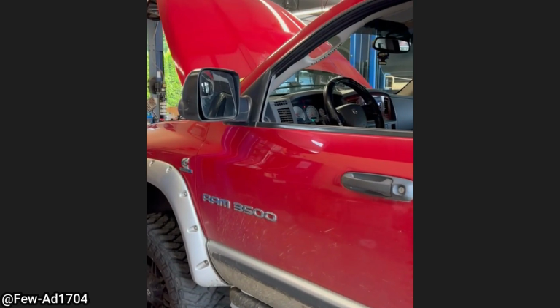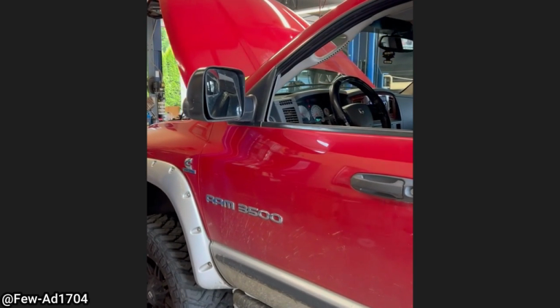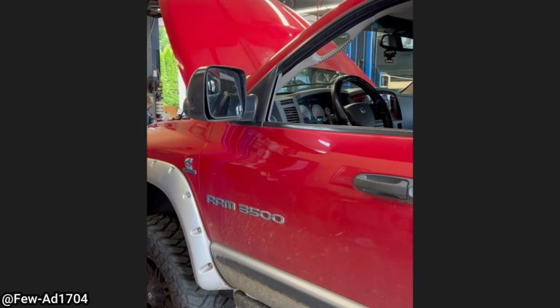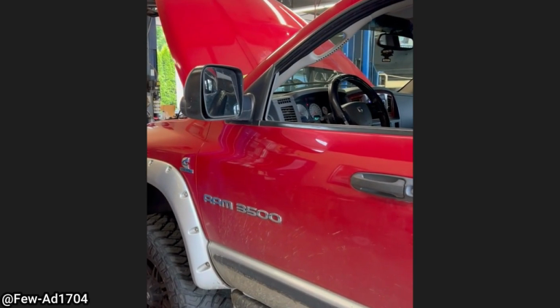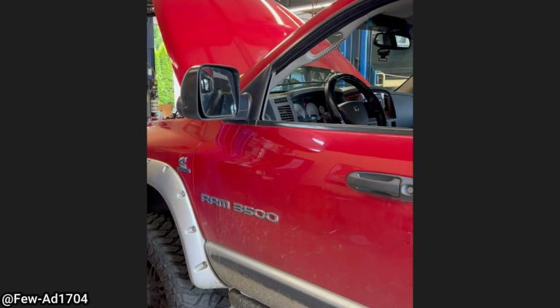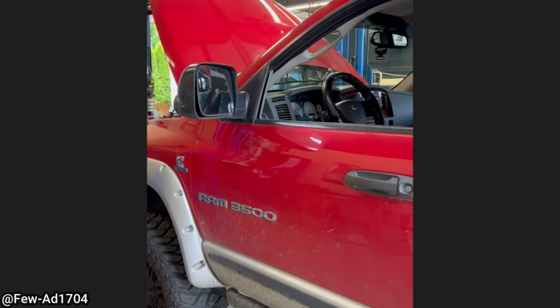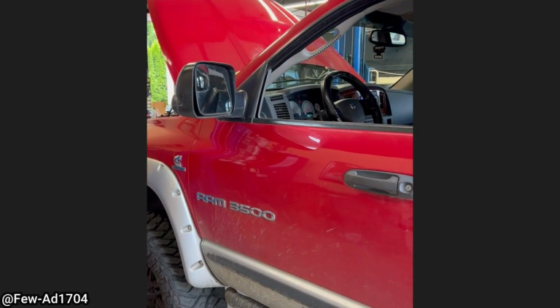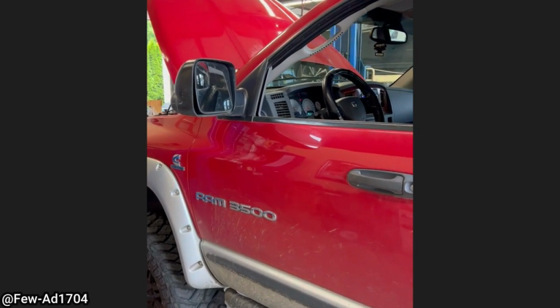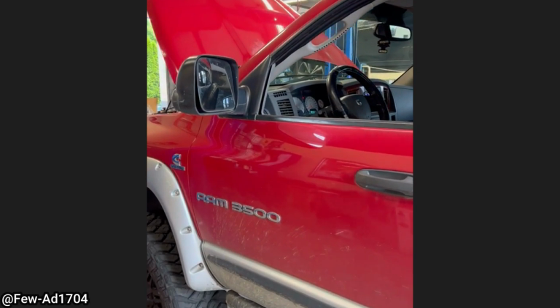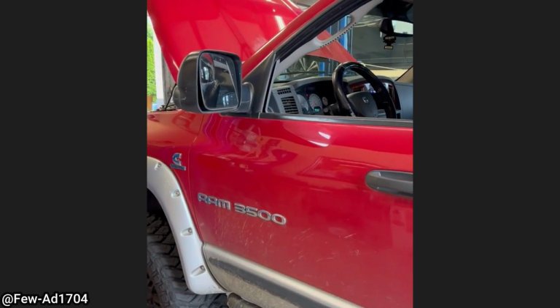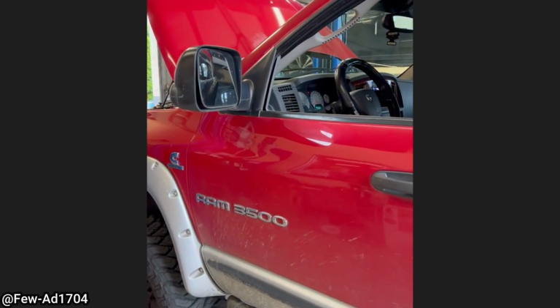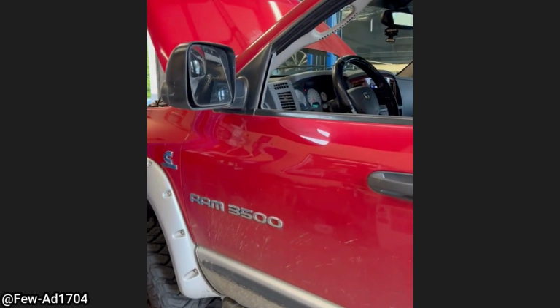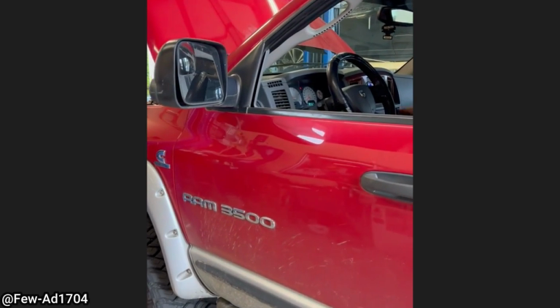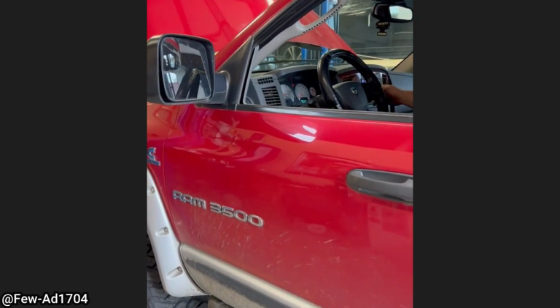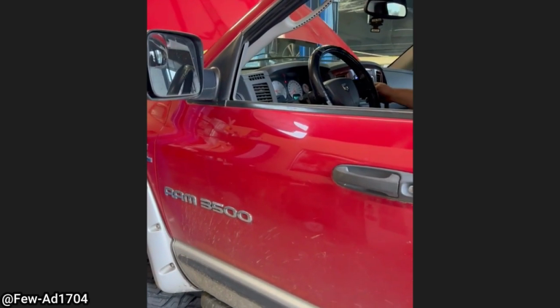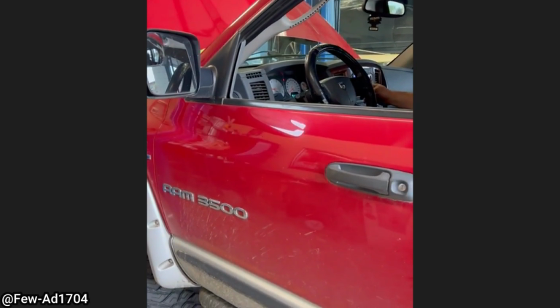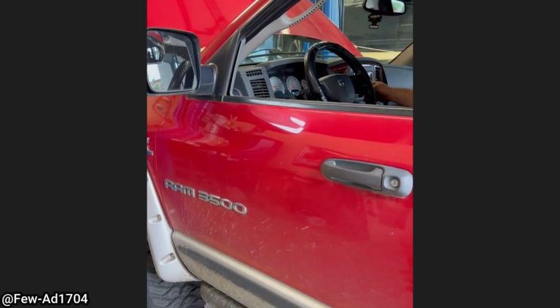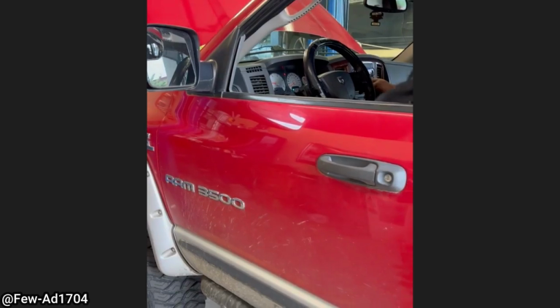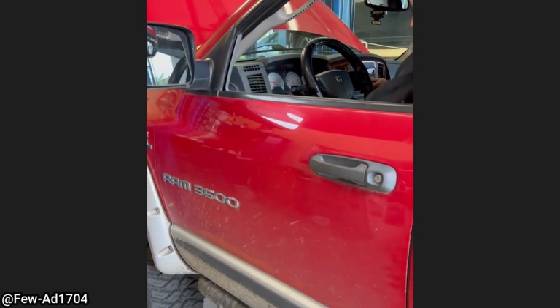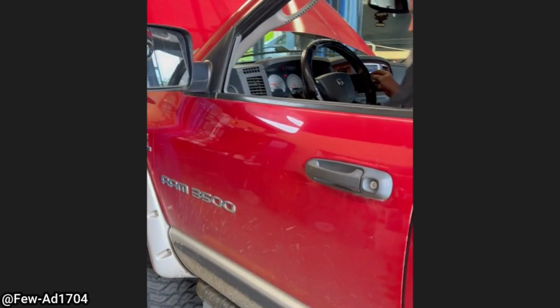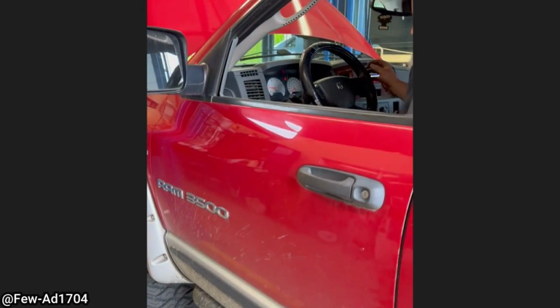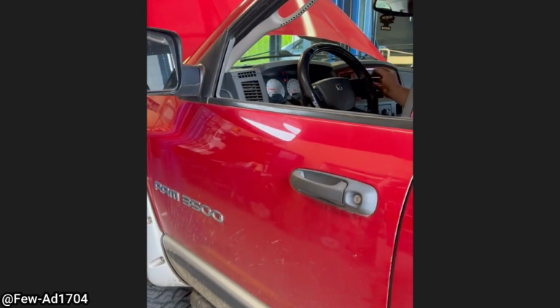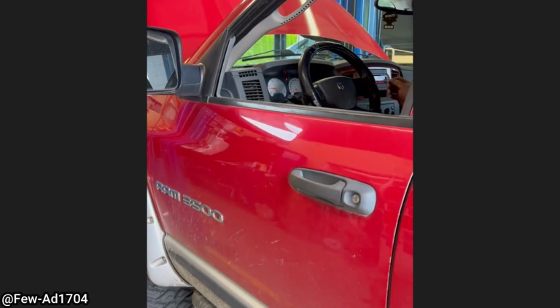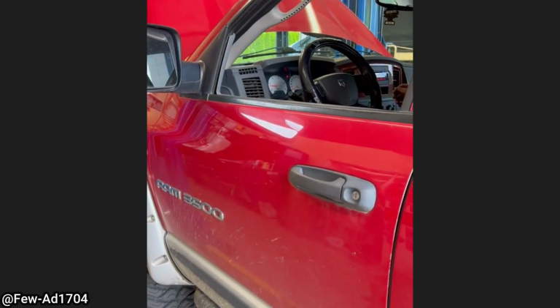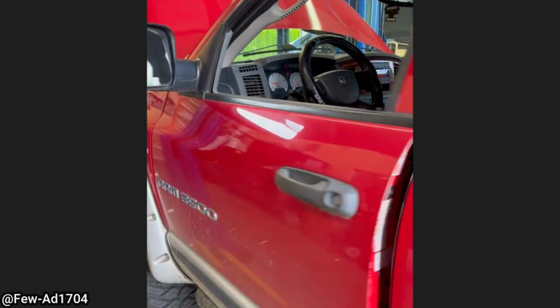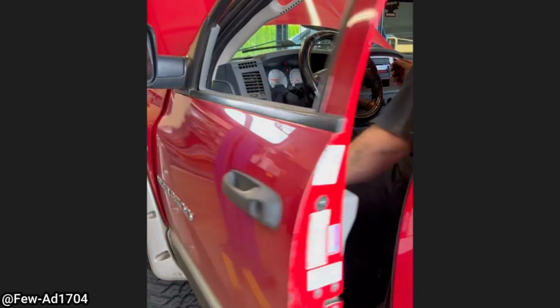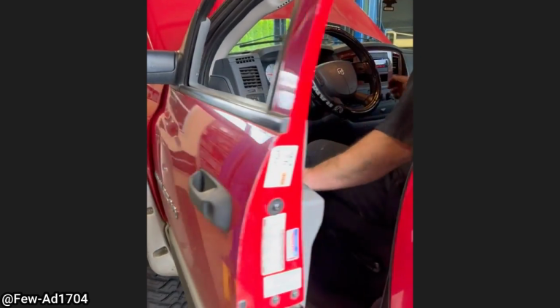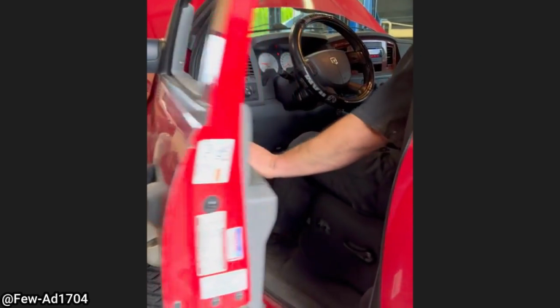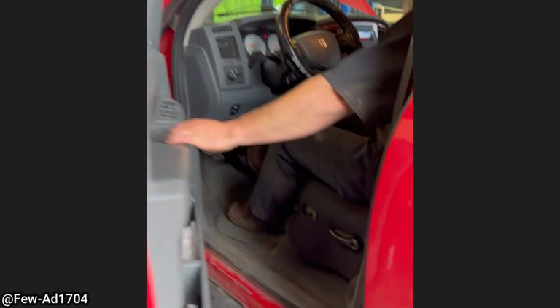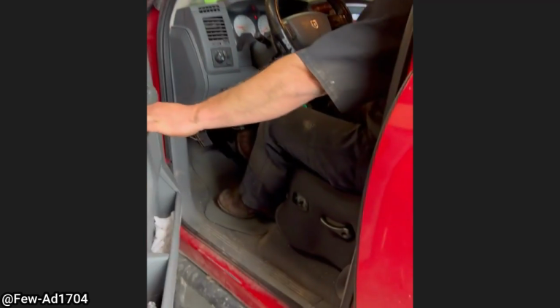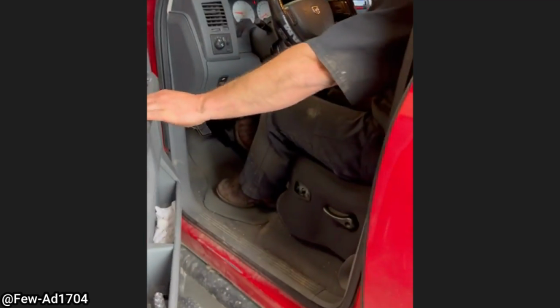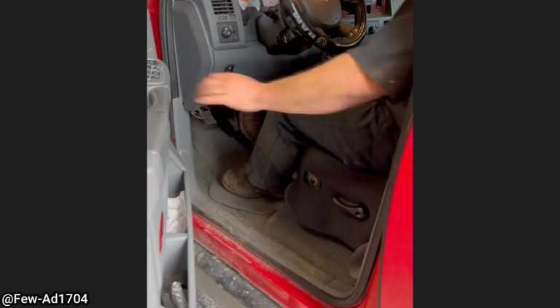This customer came in because they thought their truck was having some weird electrical issues. This is actually a feature — so you don't get out of your truck while it's running and not in park.